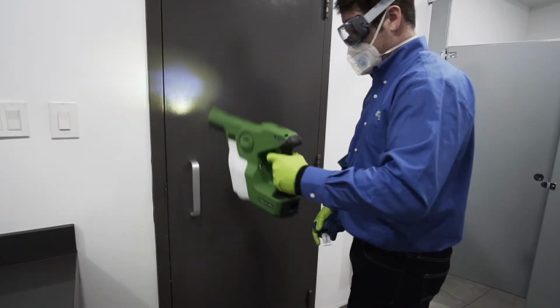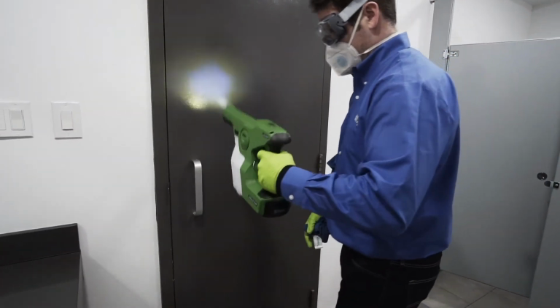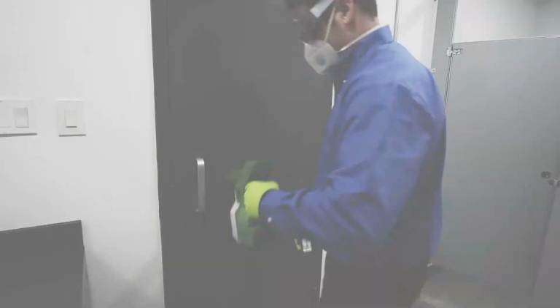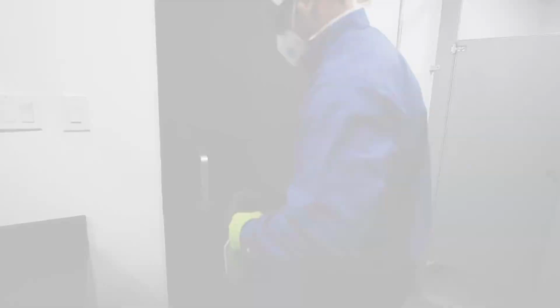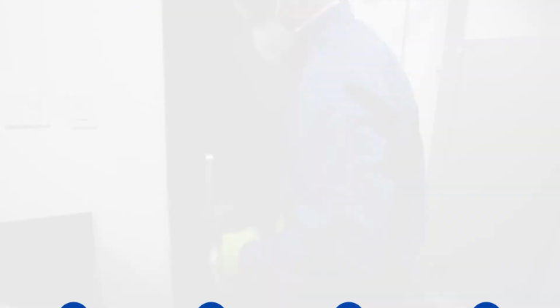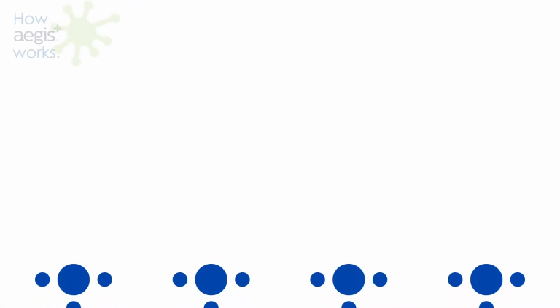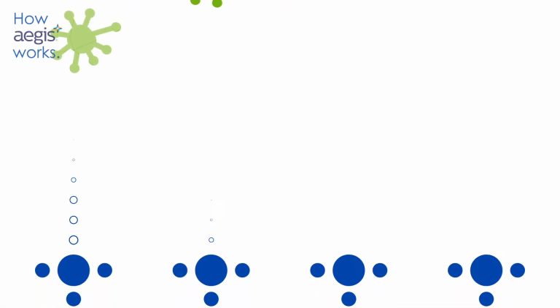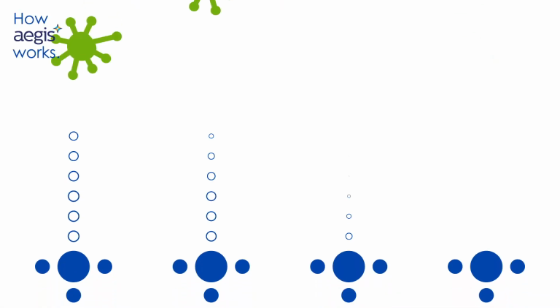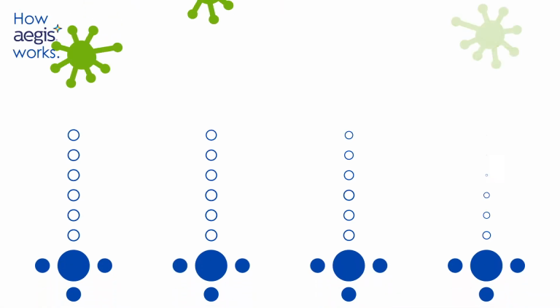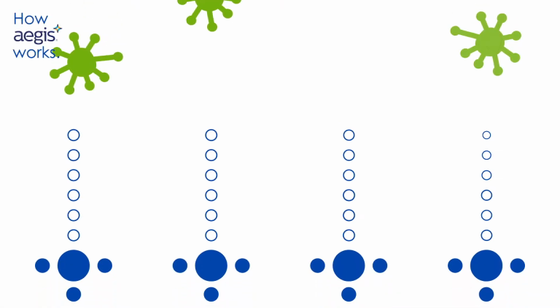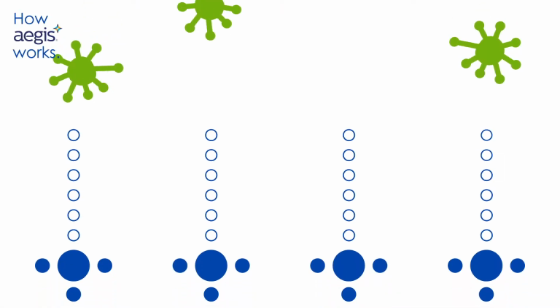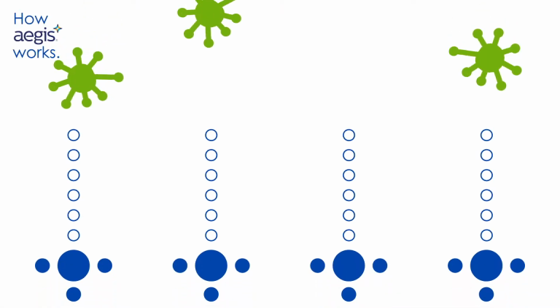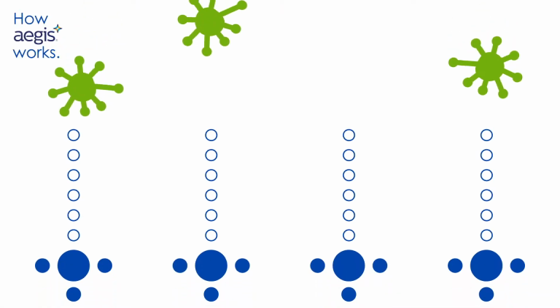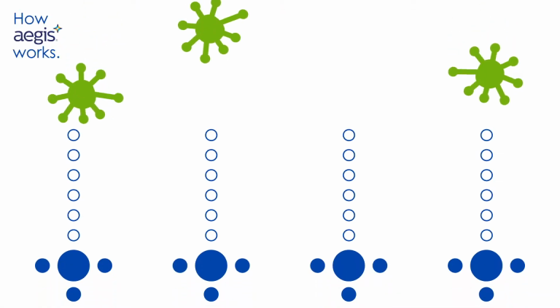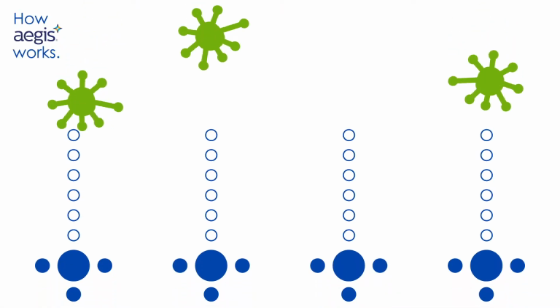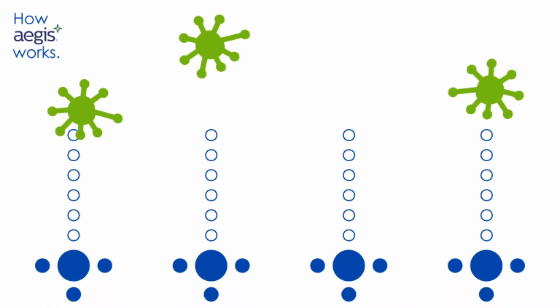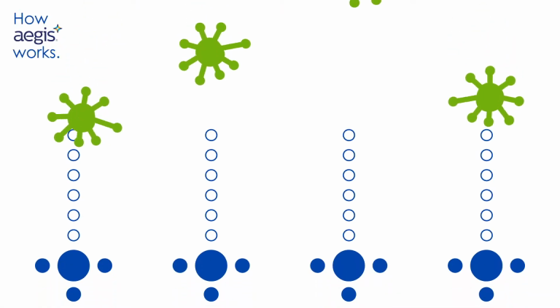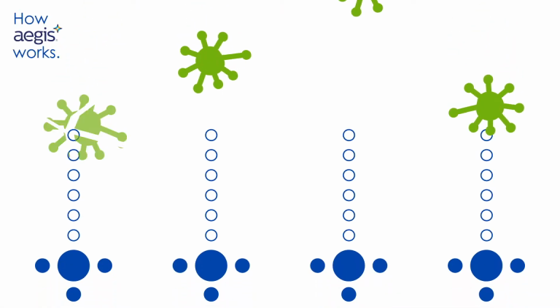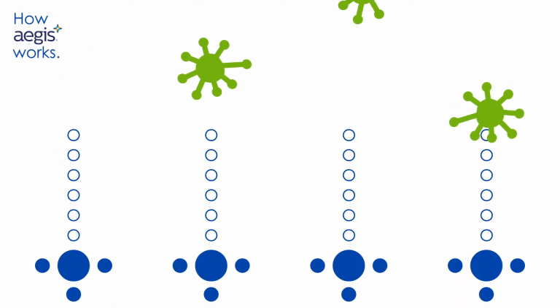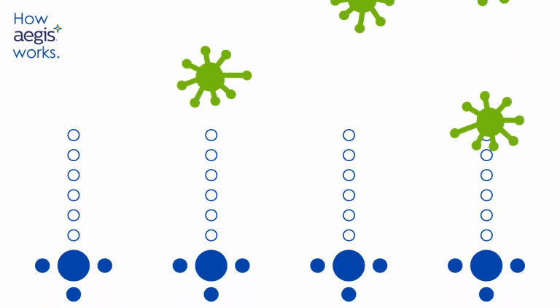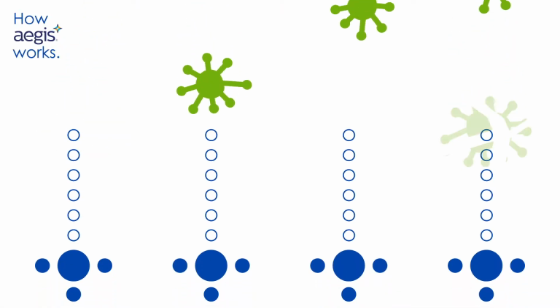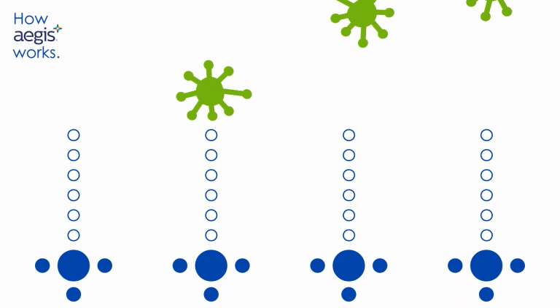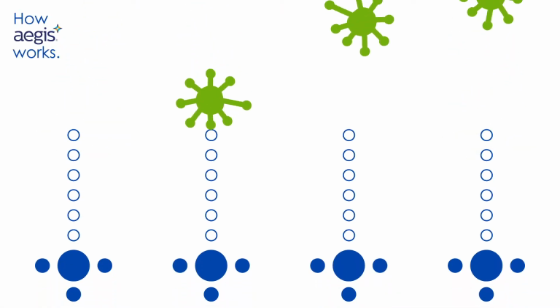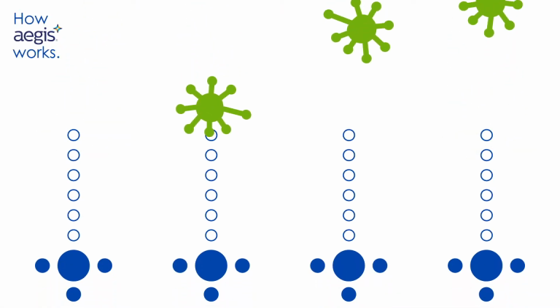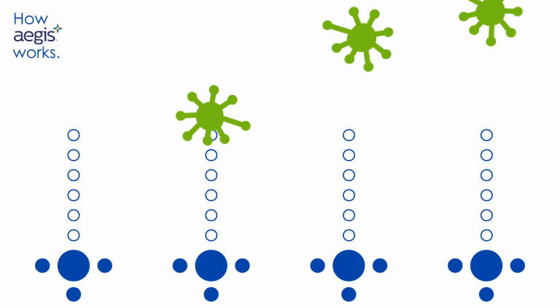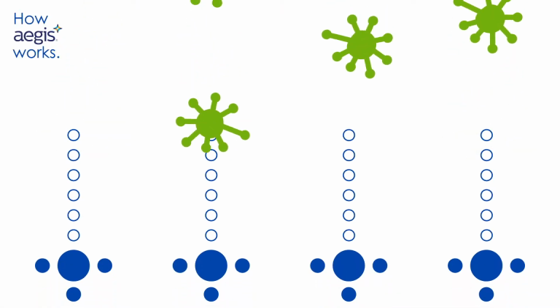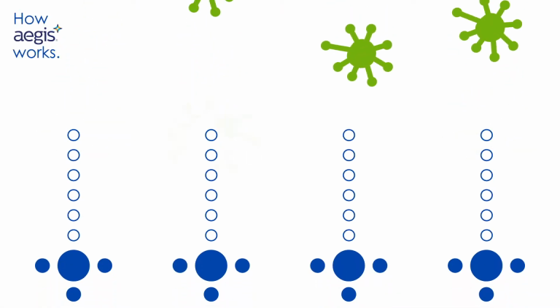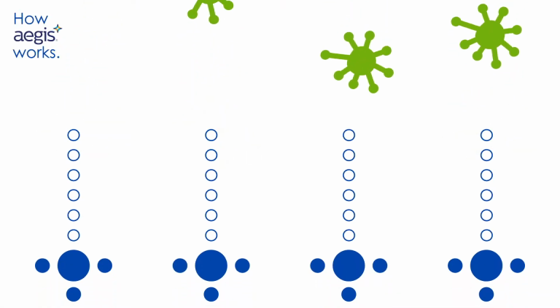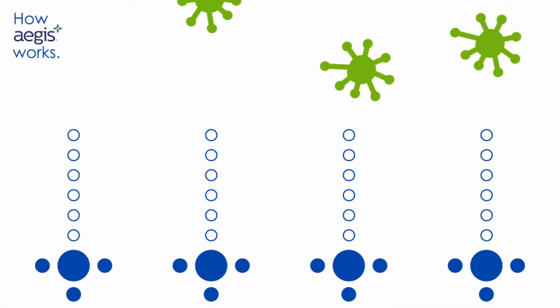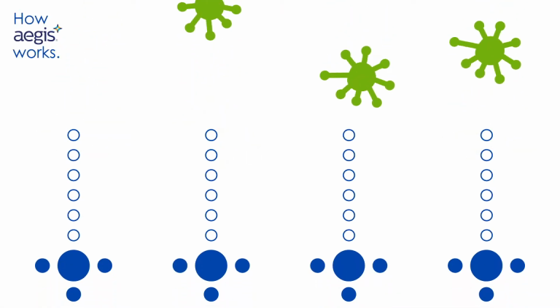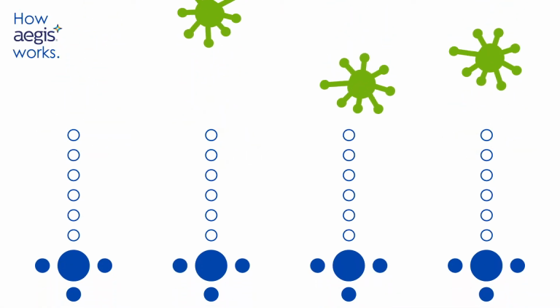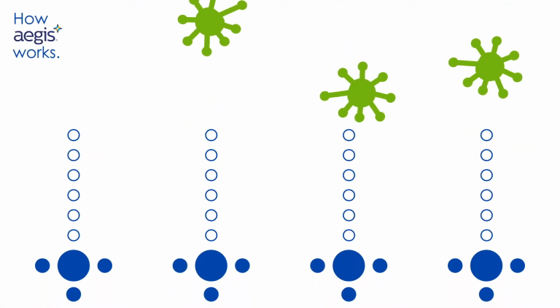Aegis is made with a long molecular chain that acts as spikes to destroy bacteria.